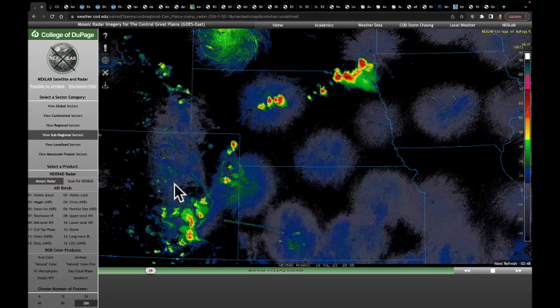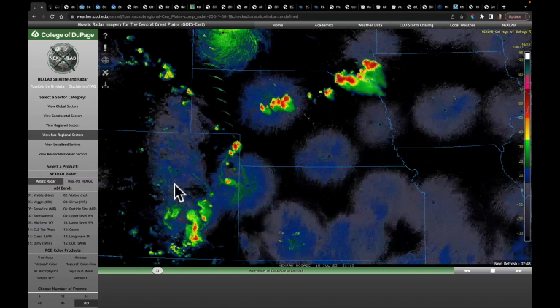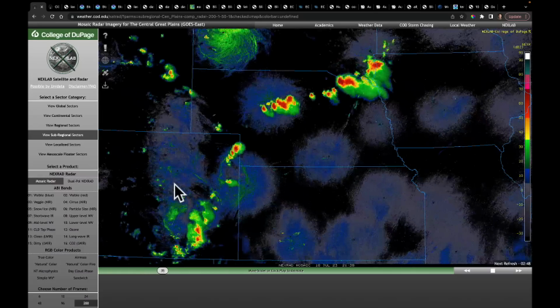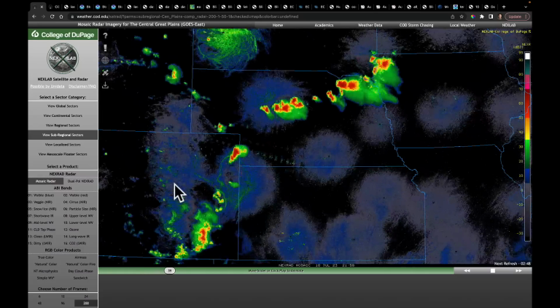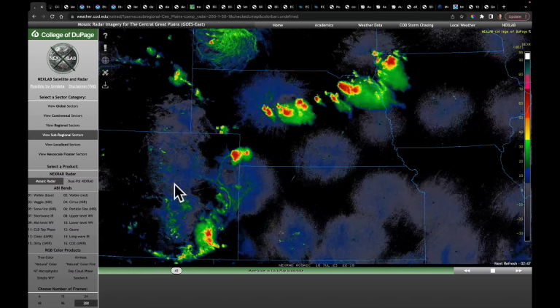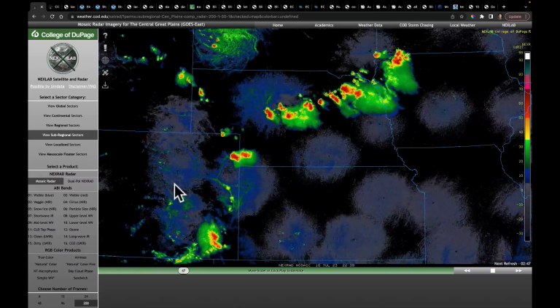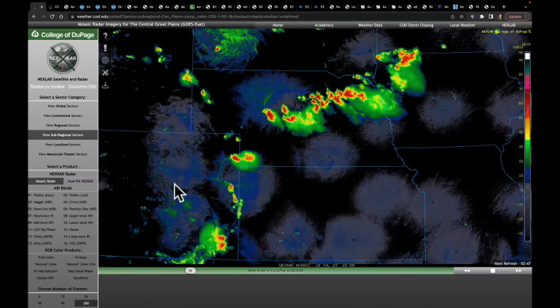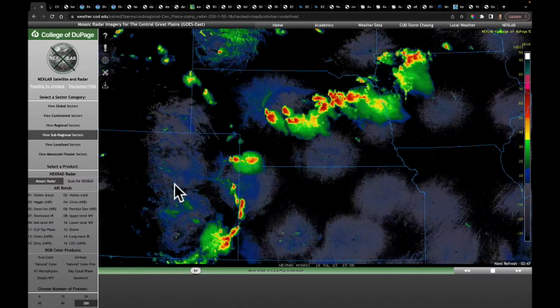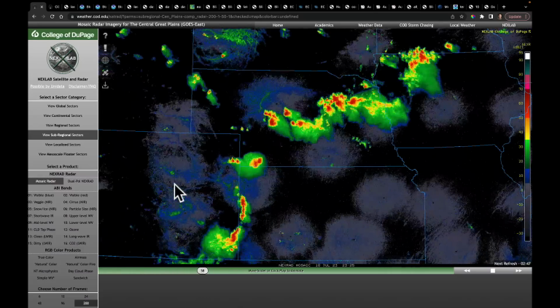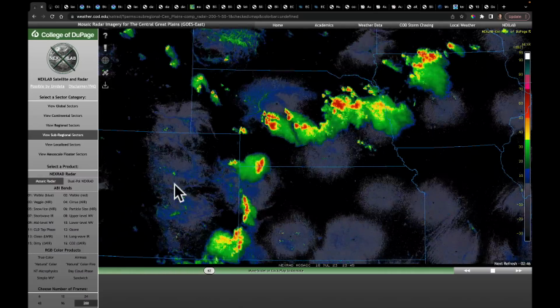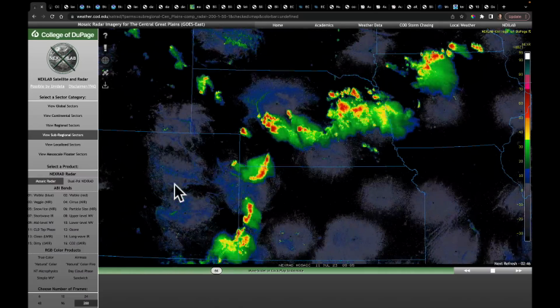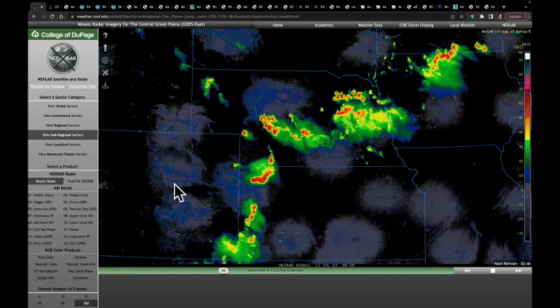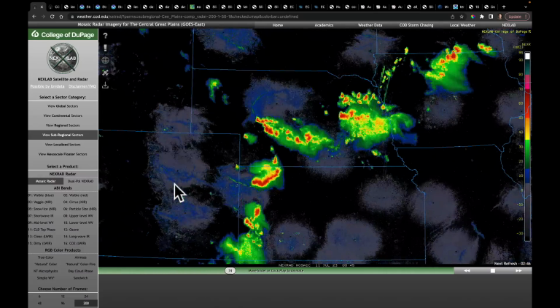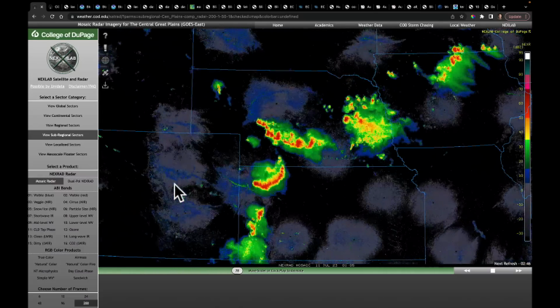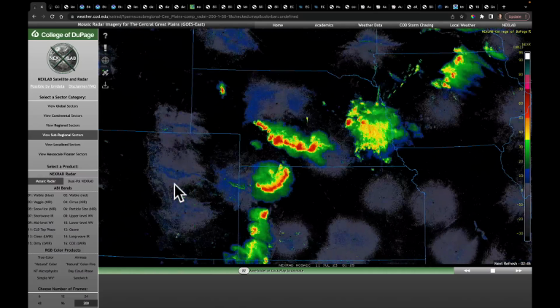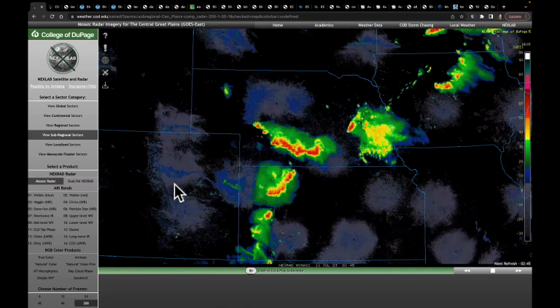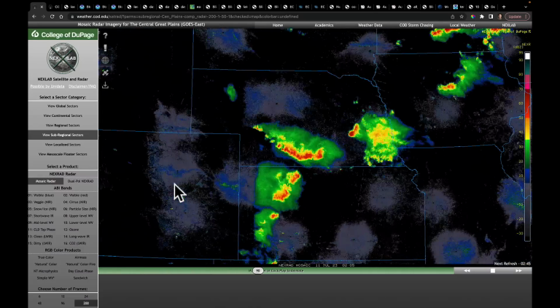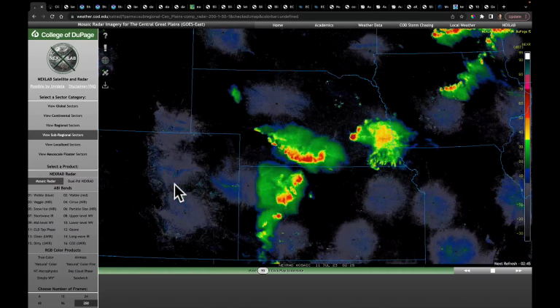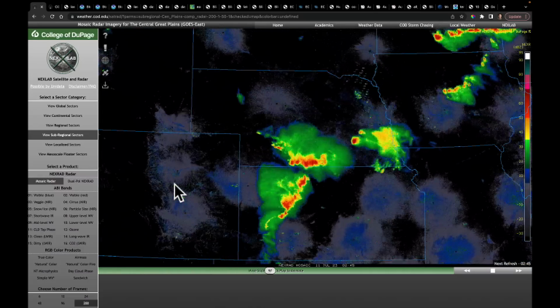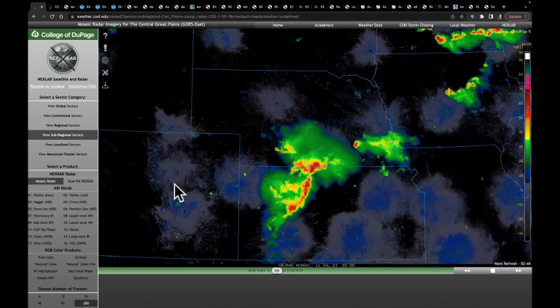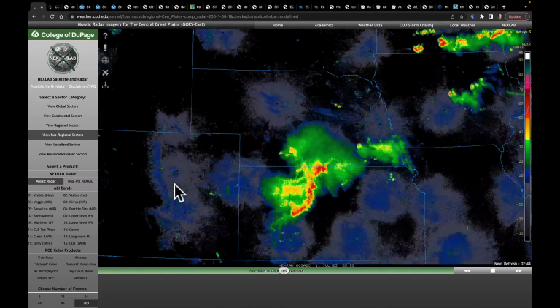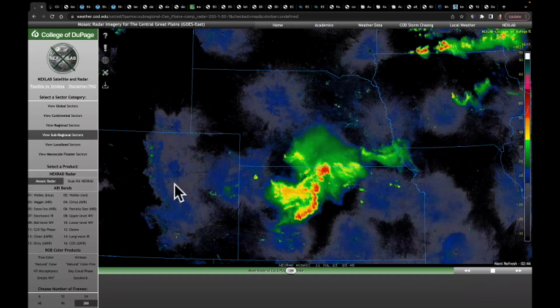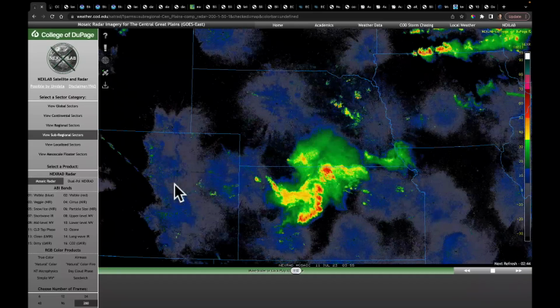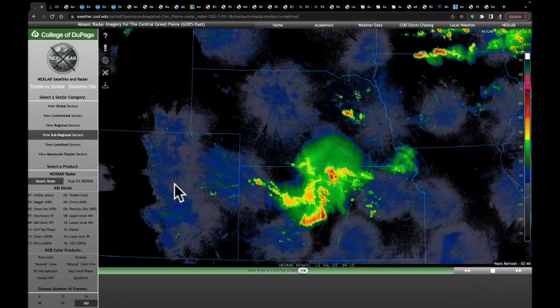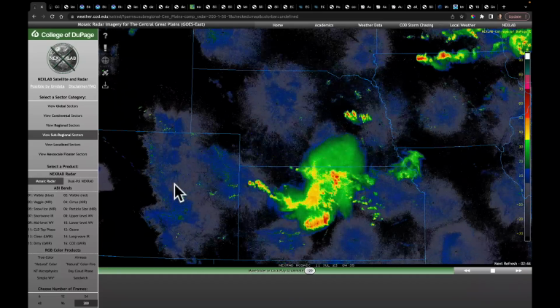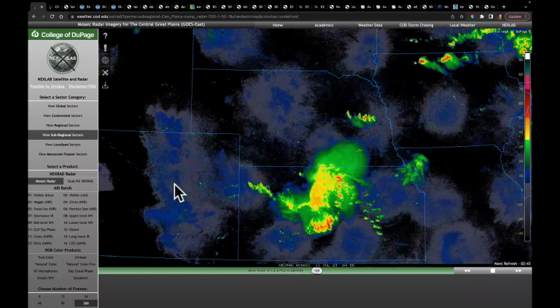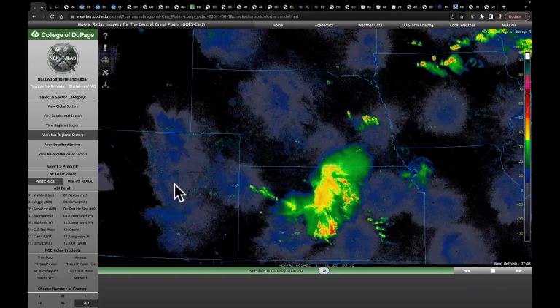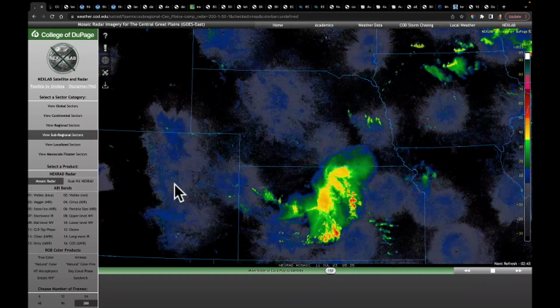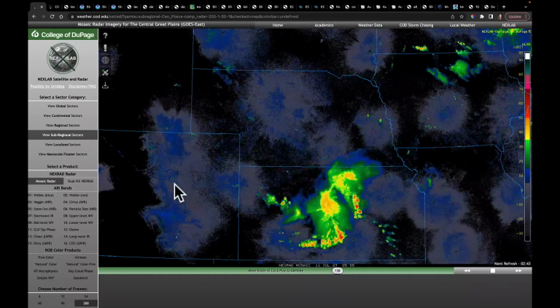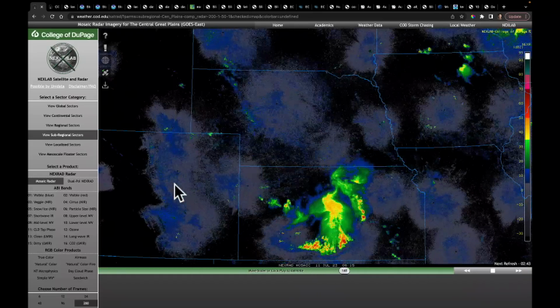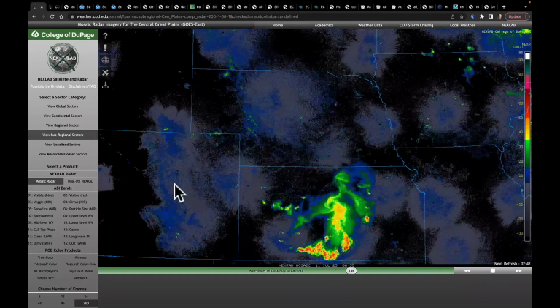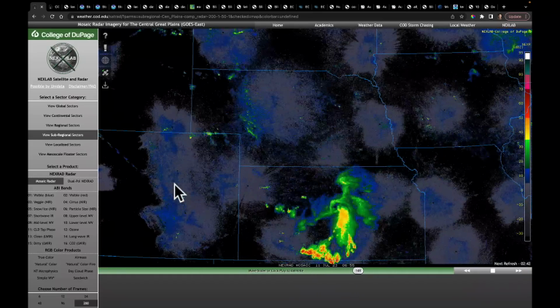Good morning, everyone. Last night after I finished recording the in-depth report, I continued to watch the storms as they erupted in the plains.